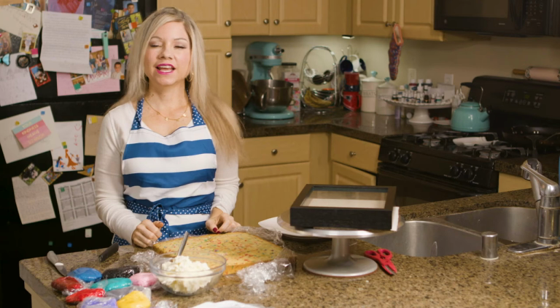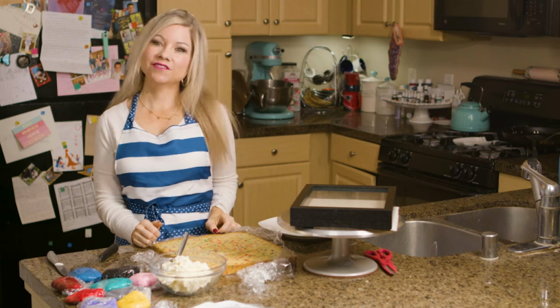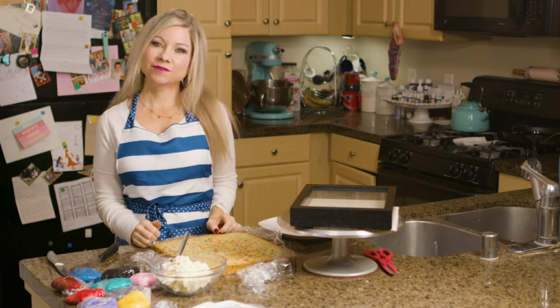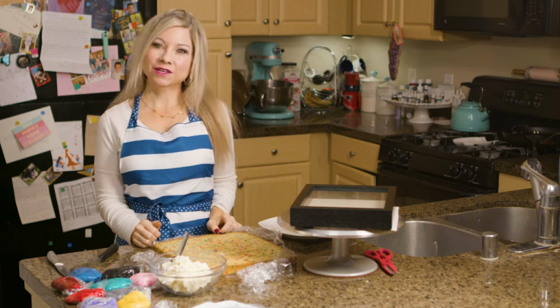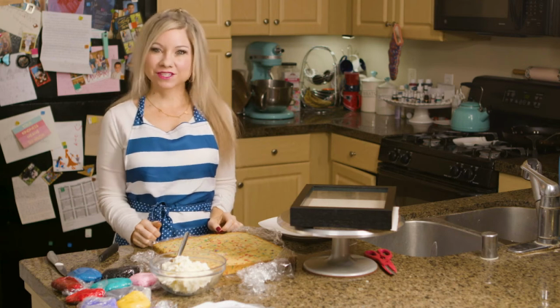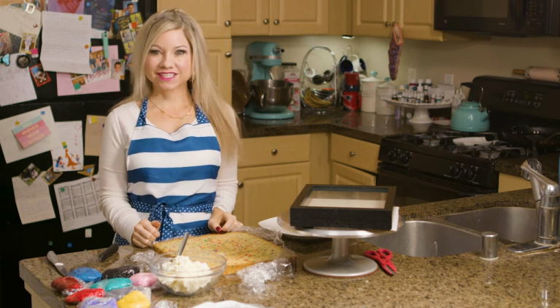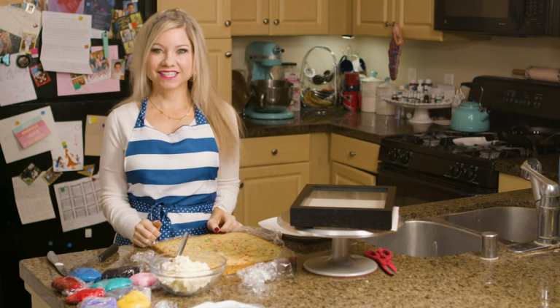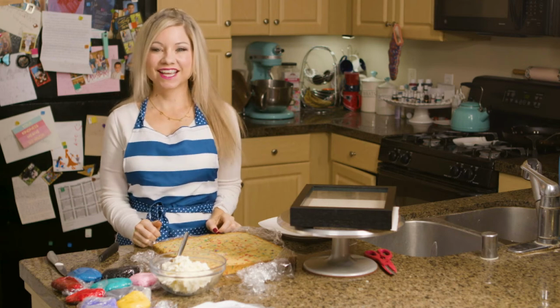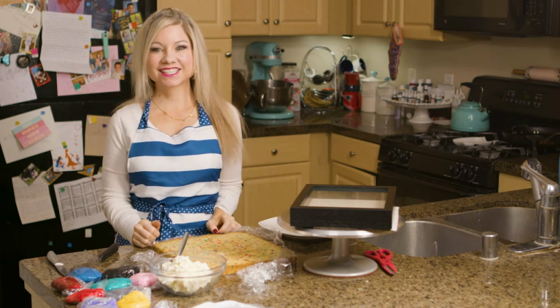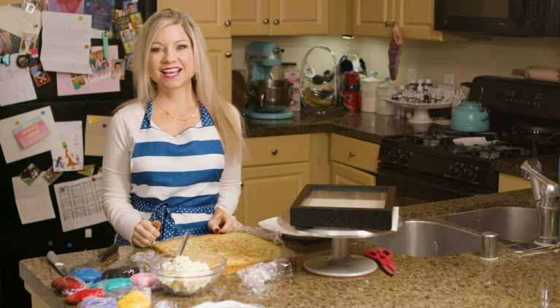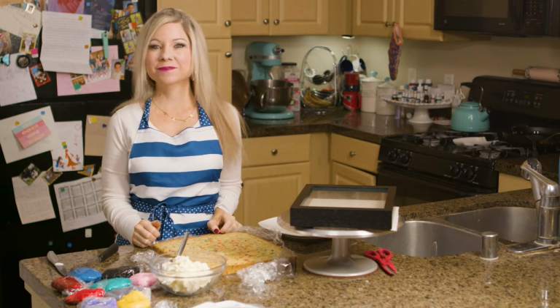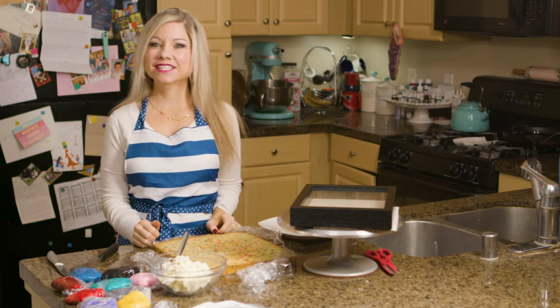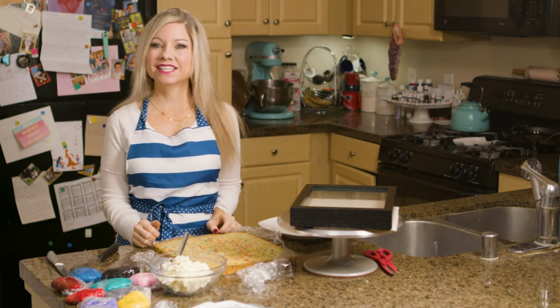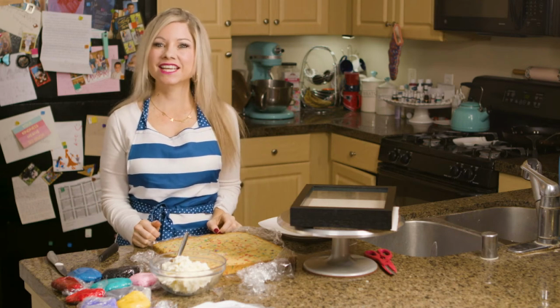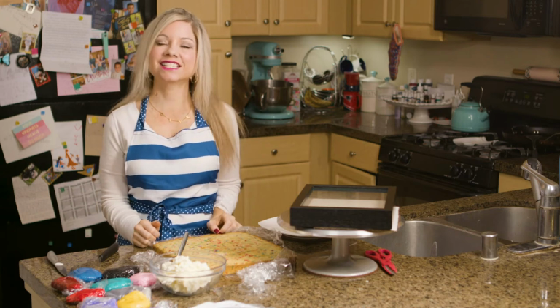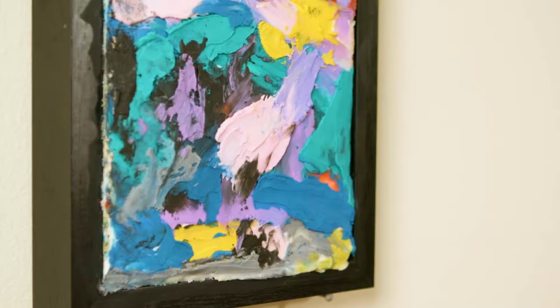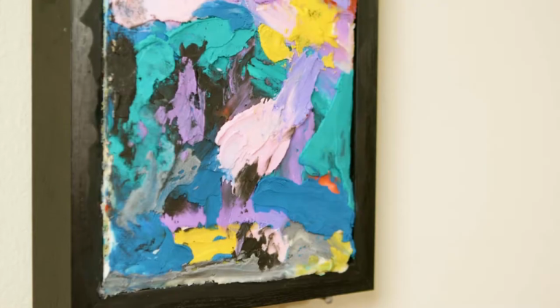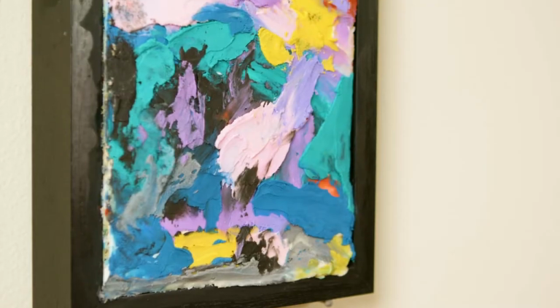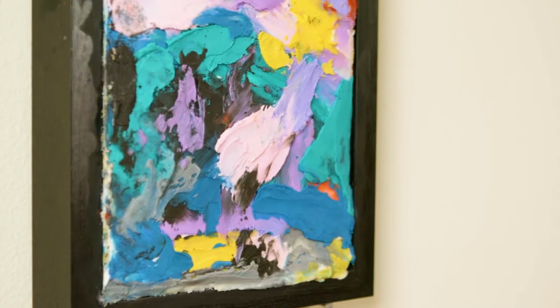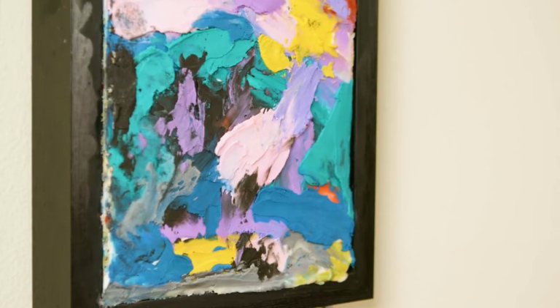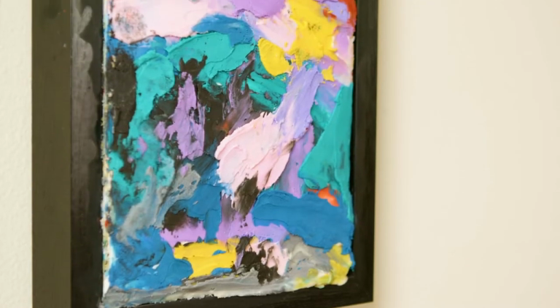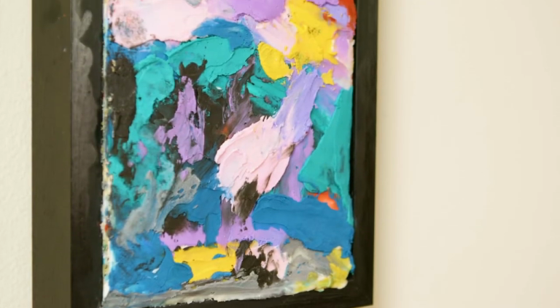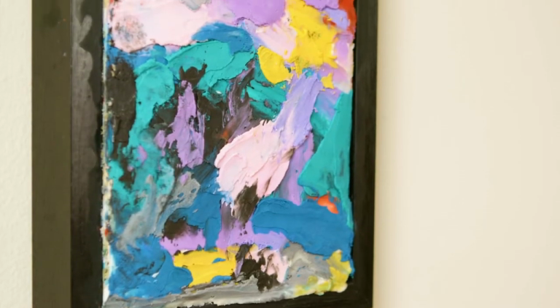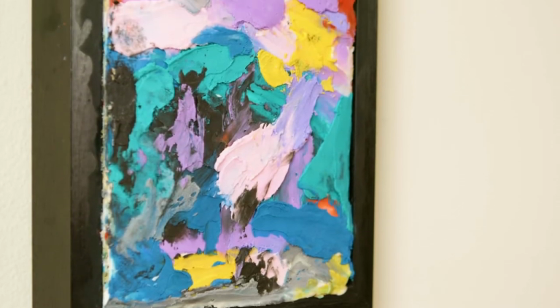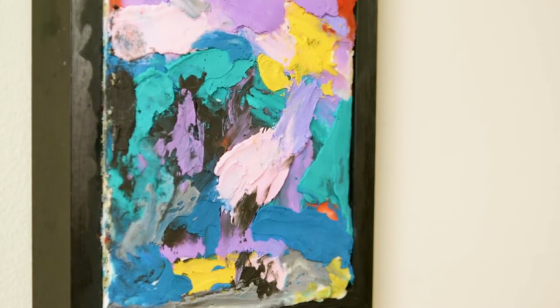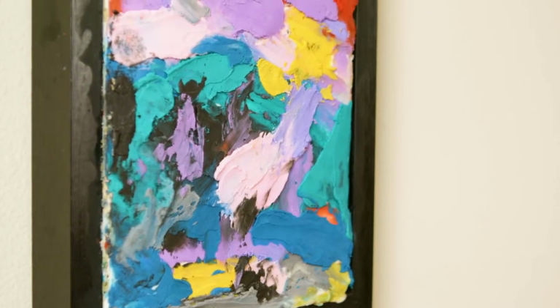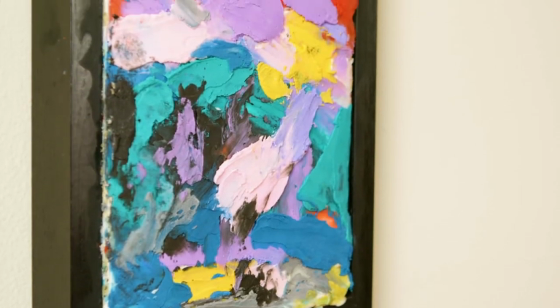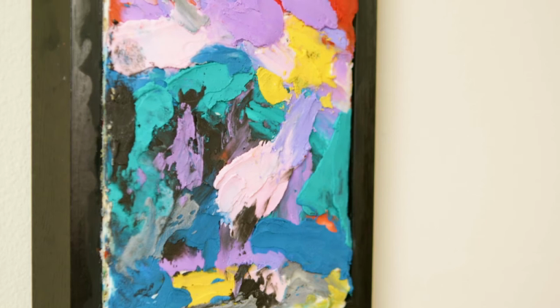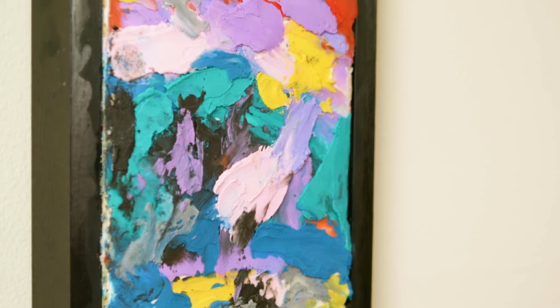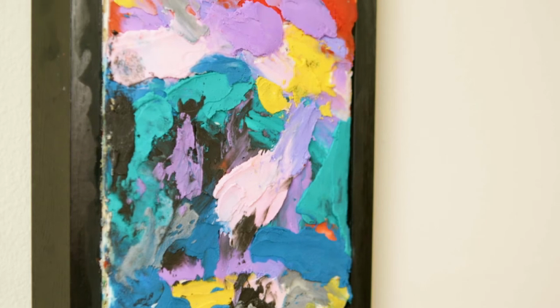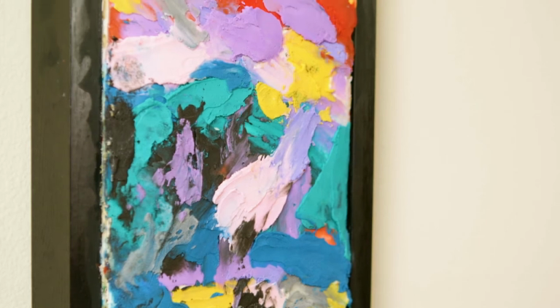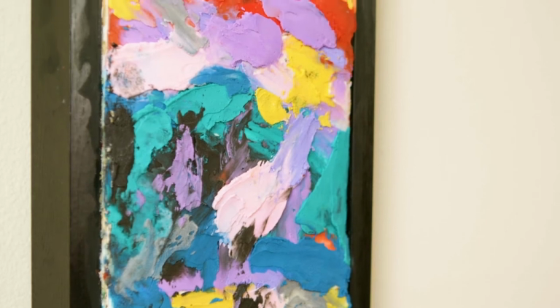Hey everyone, welcome to Christina Cakes It. I'm Christina and today I'm showing you how to make a hanging canvas painted cake.